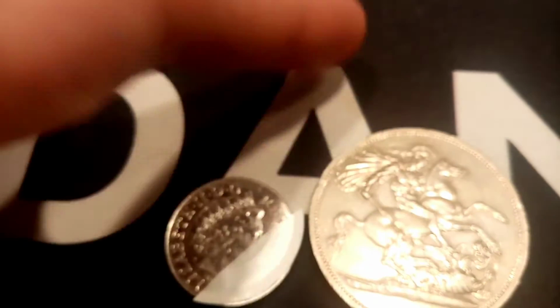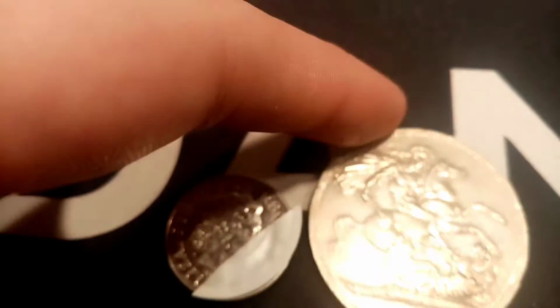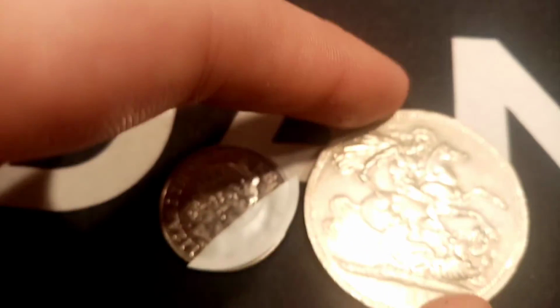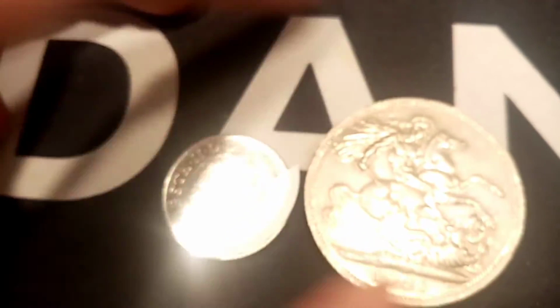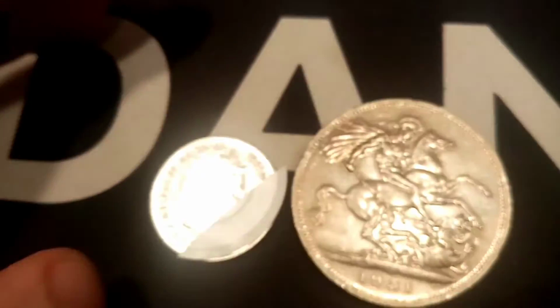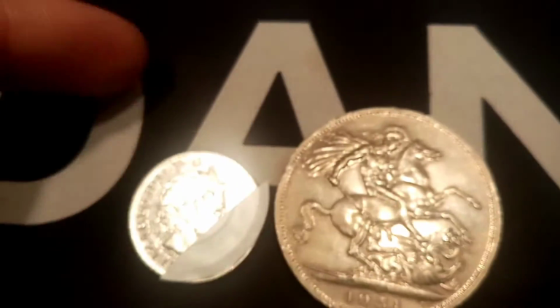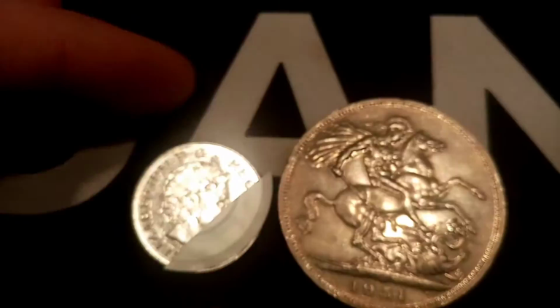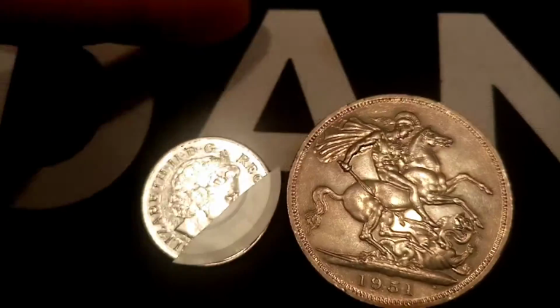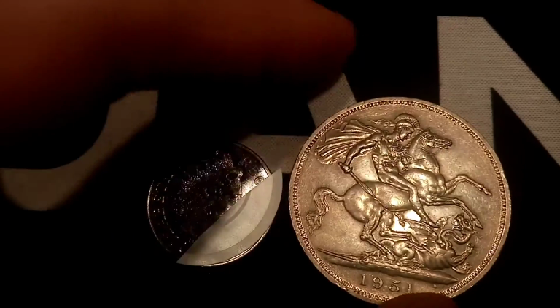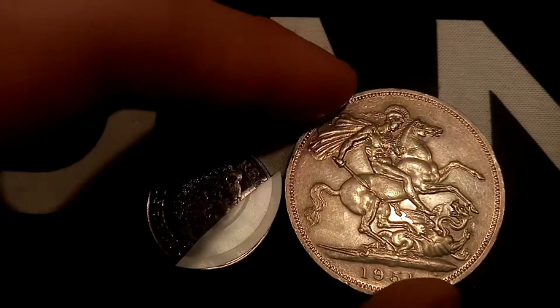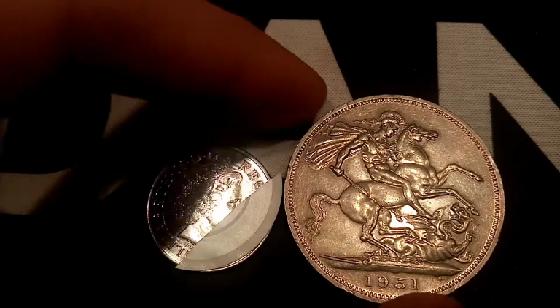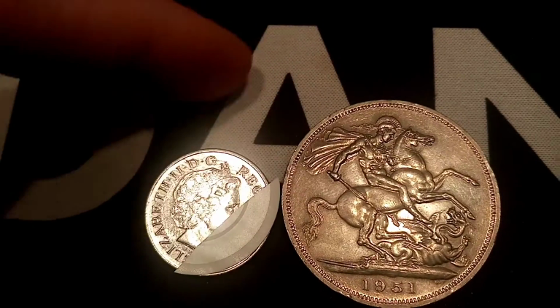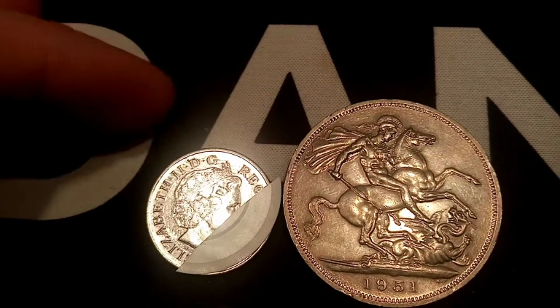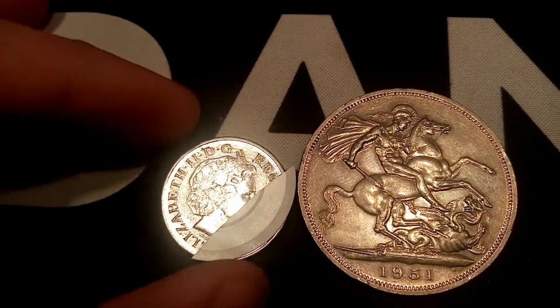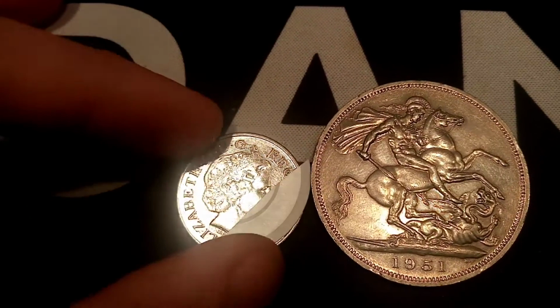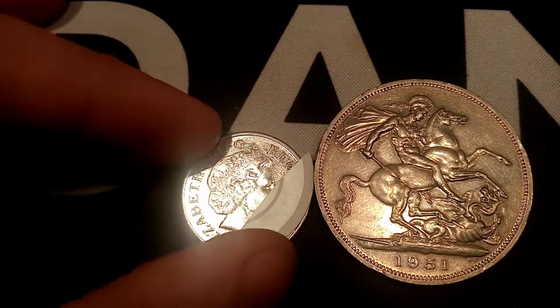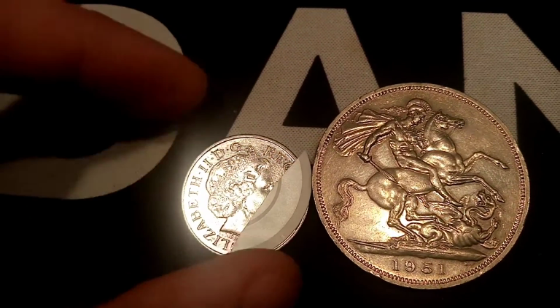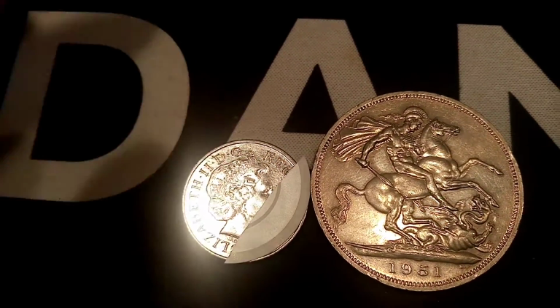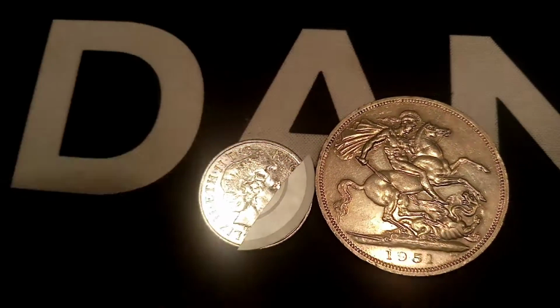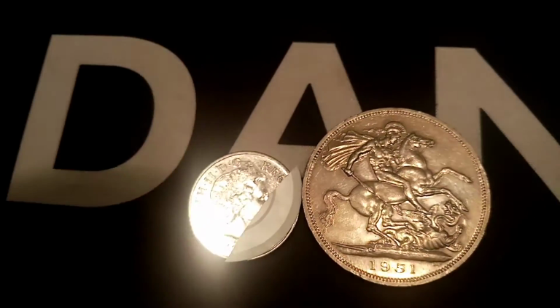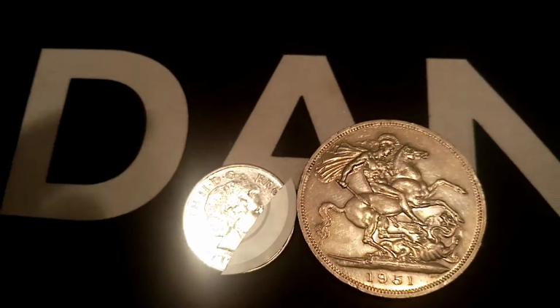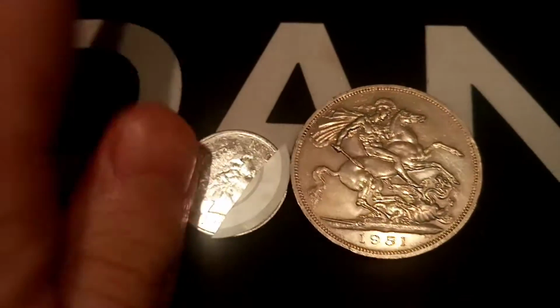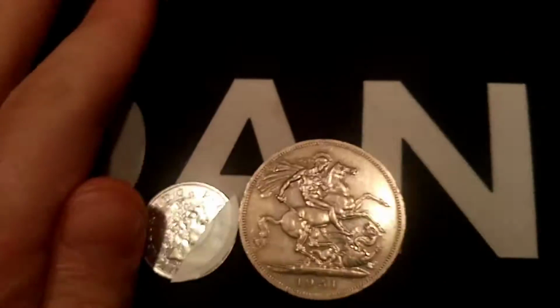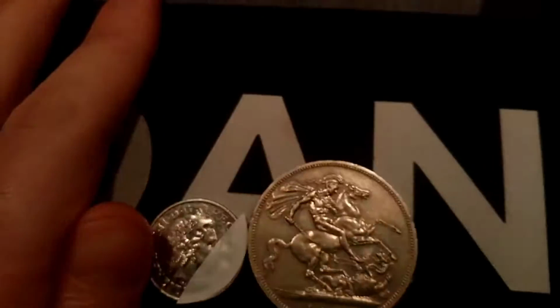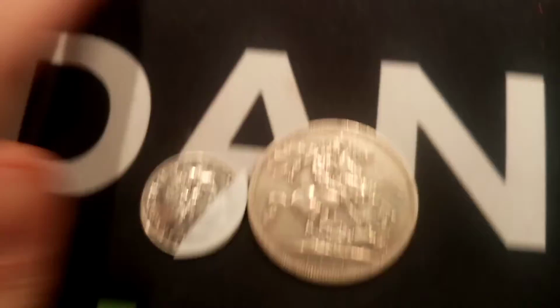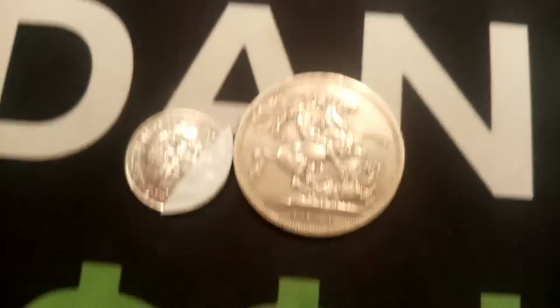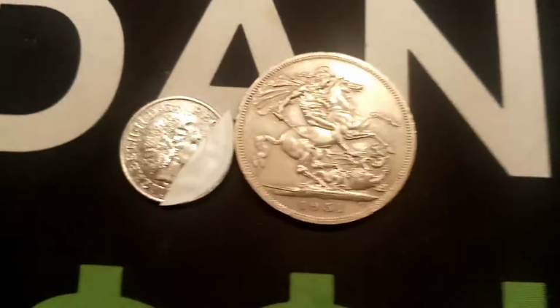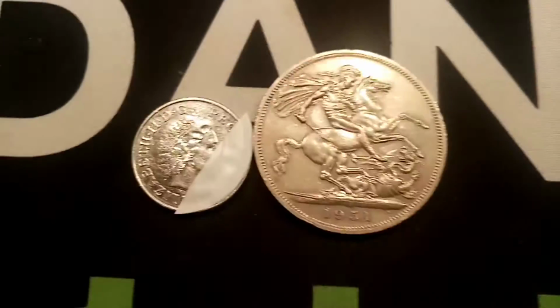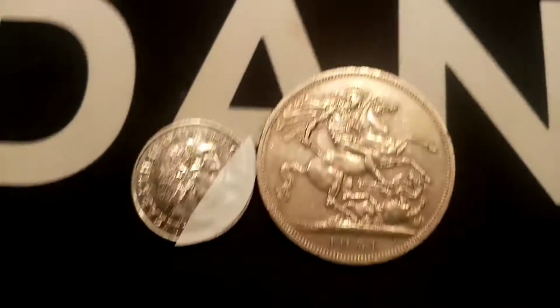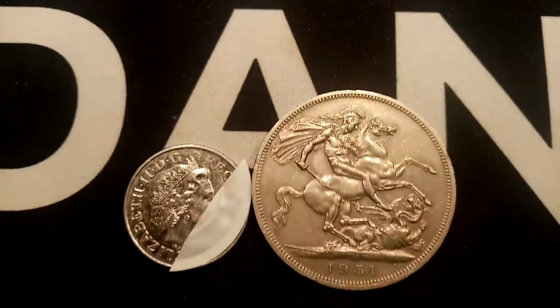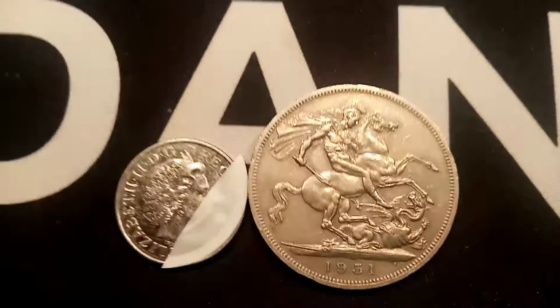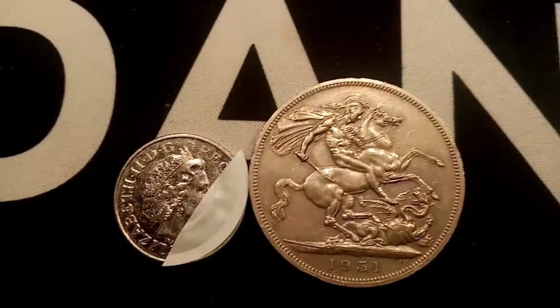Best of luck everyone, get those guesses below and as always, thanks for watching.